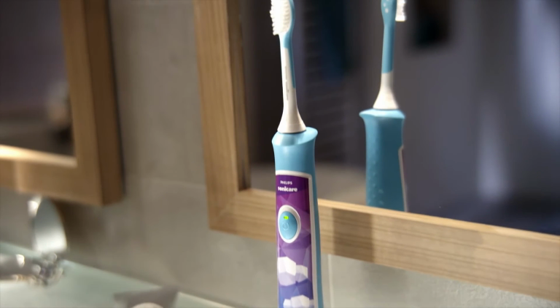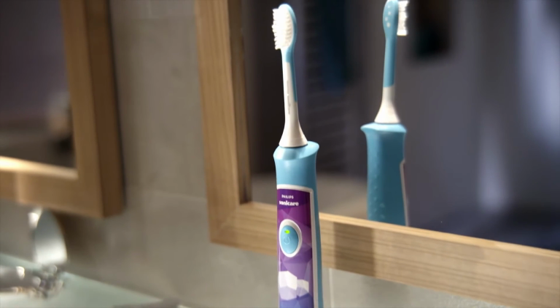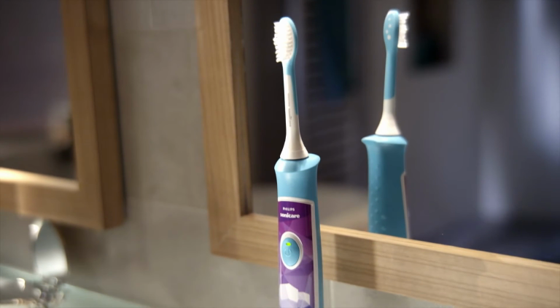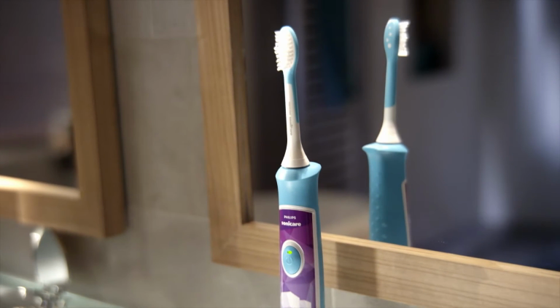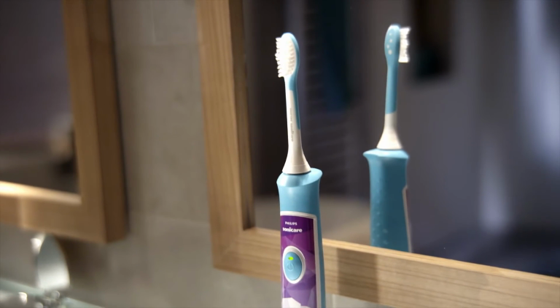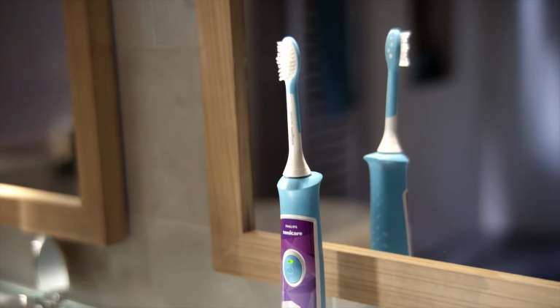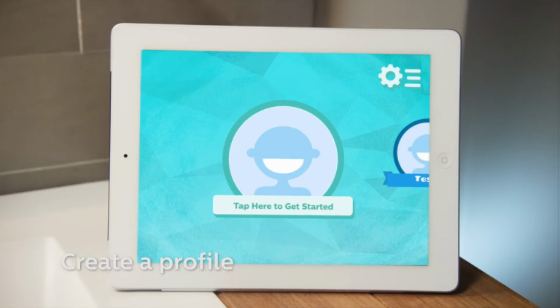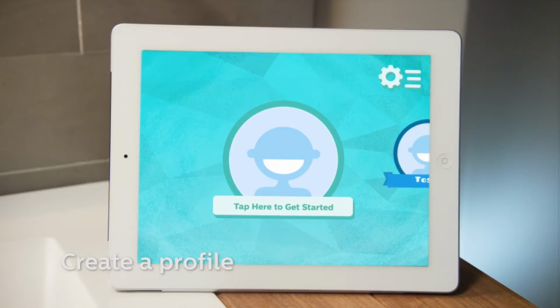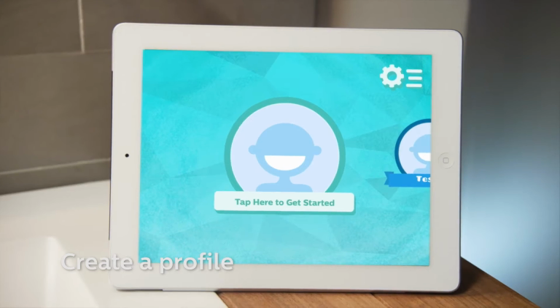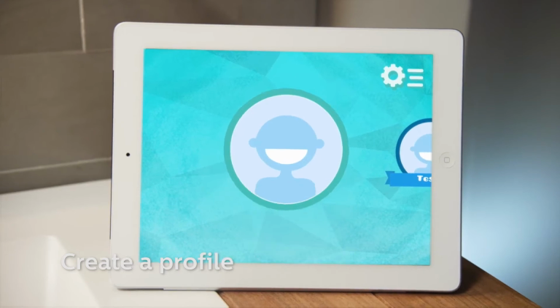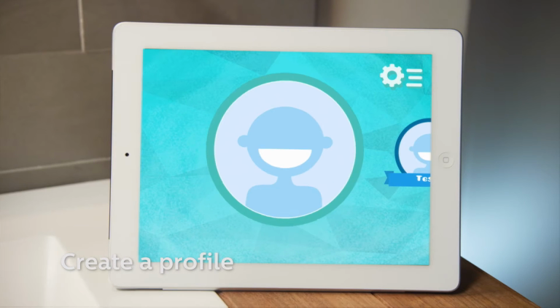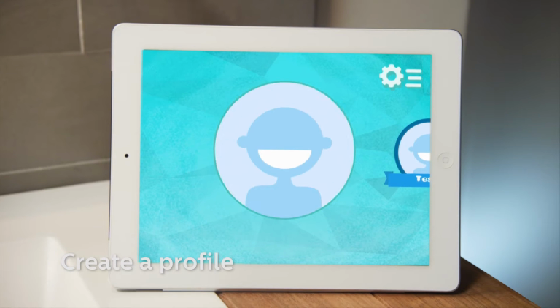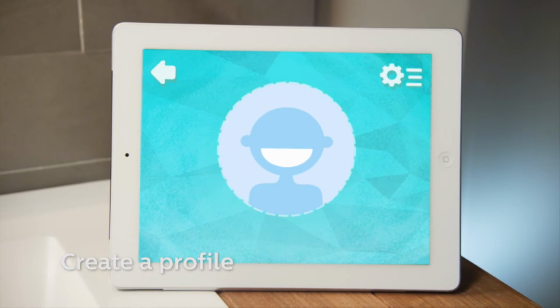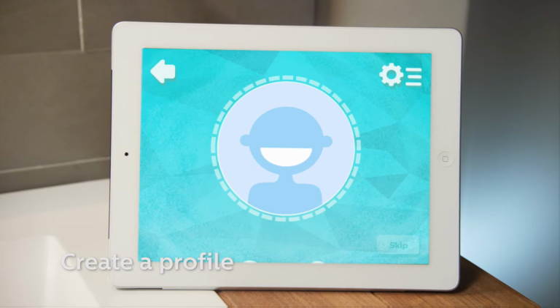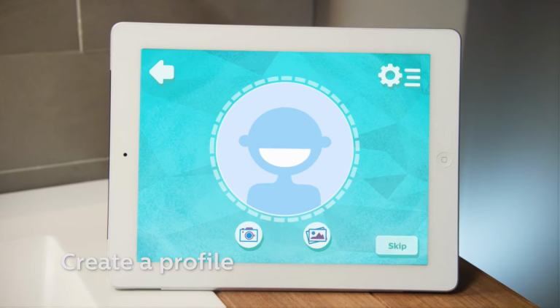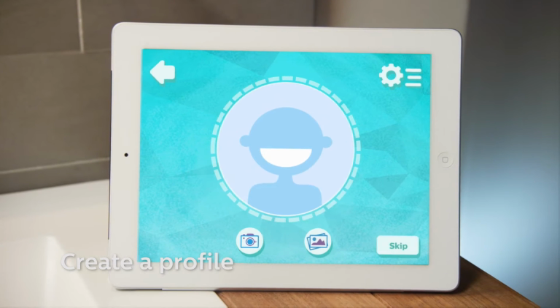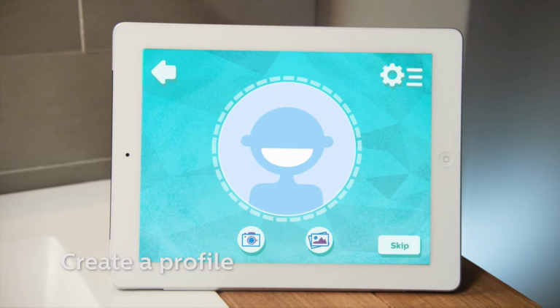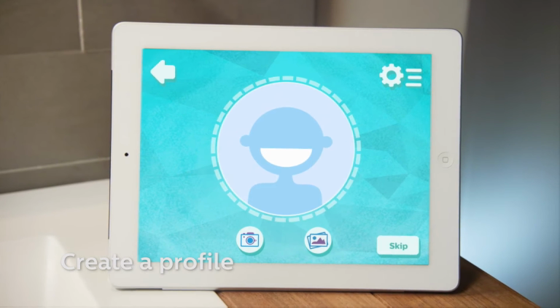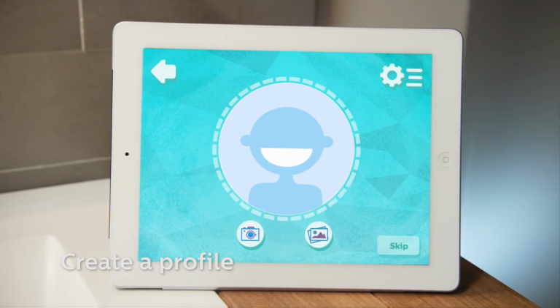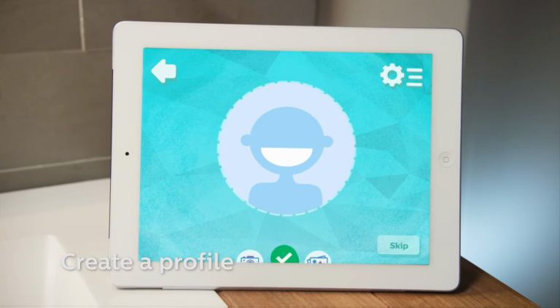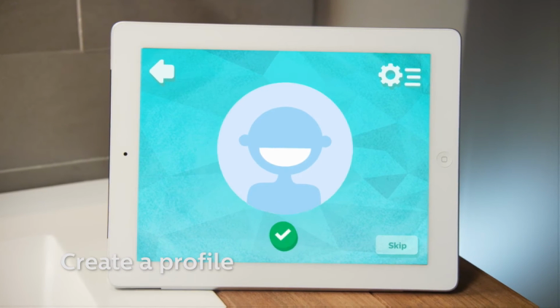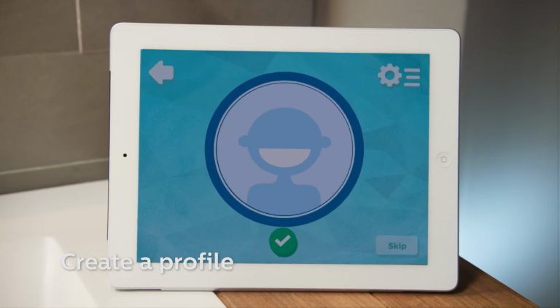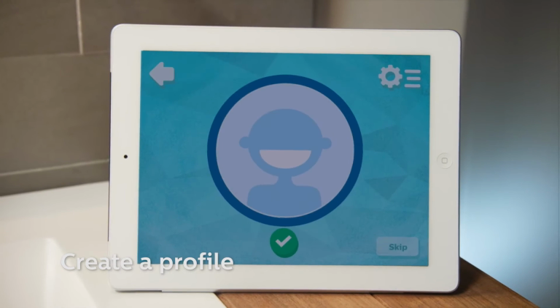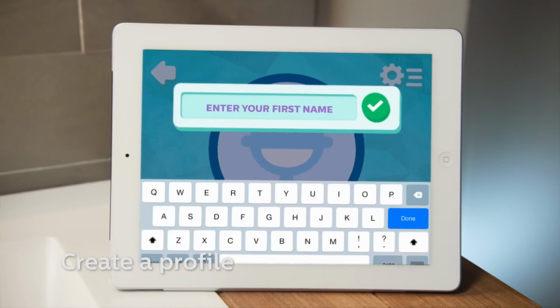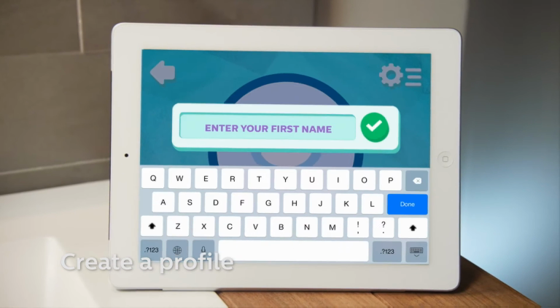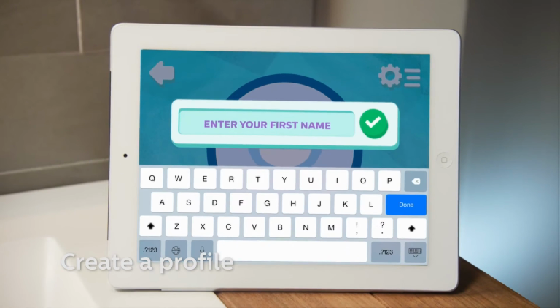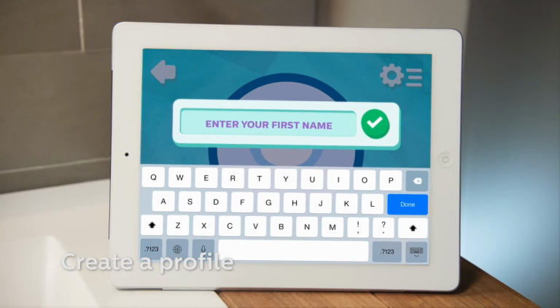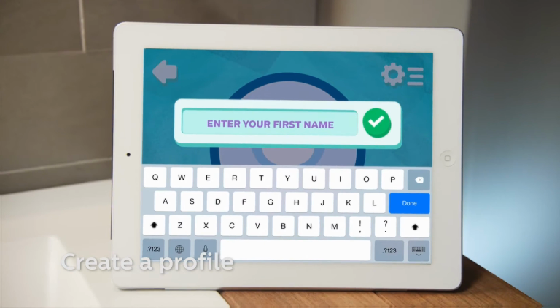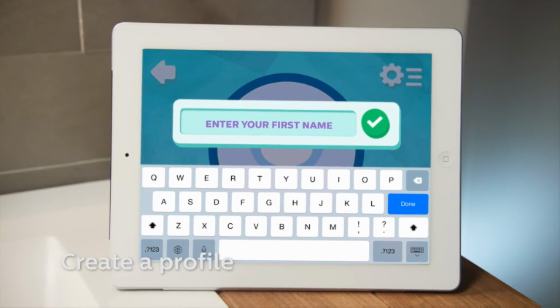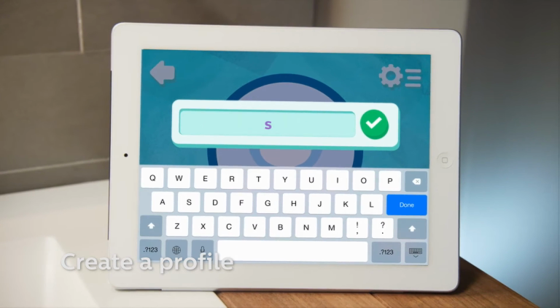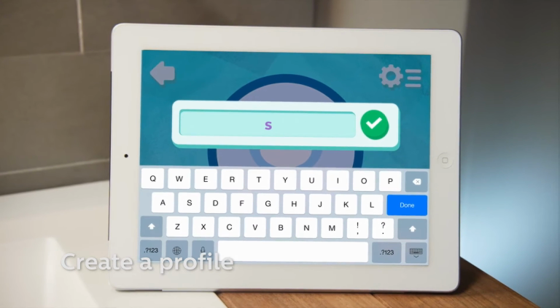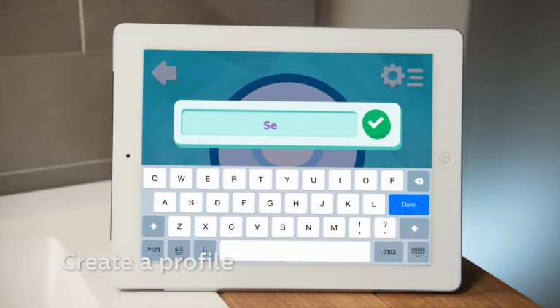Are you ready to play? Let's find out how the app works. Are you a first-time user? Create a profile.